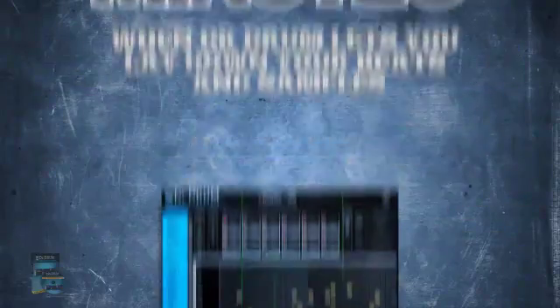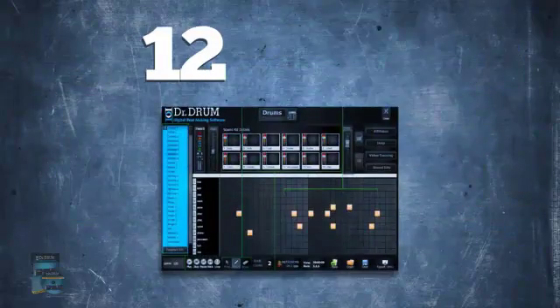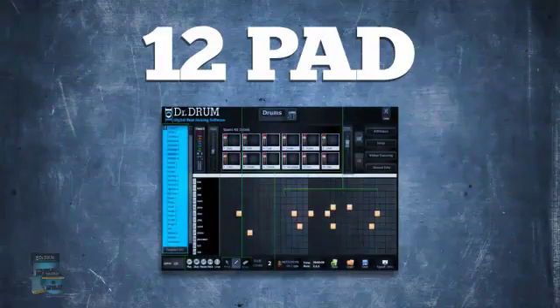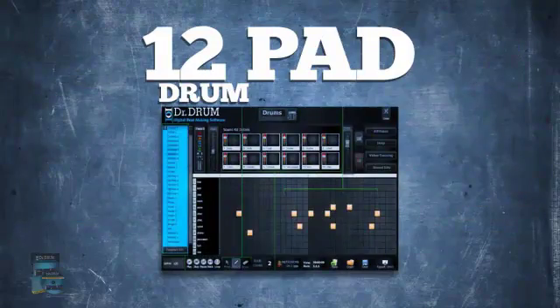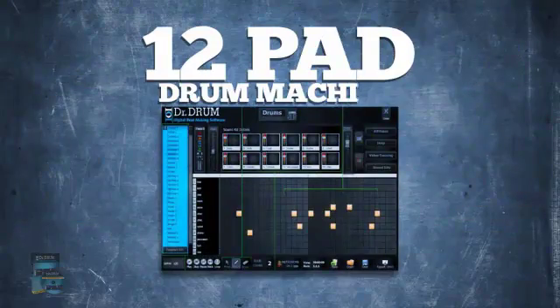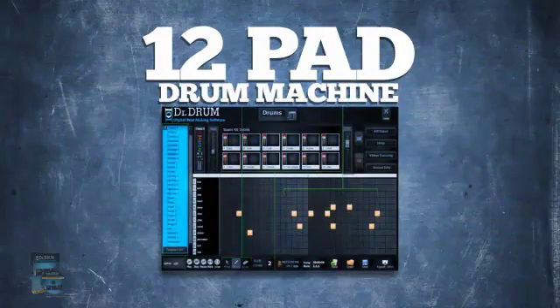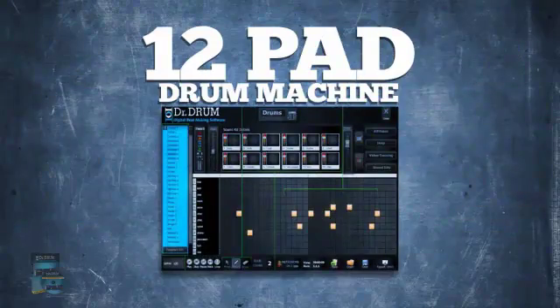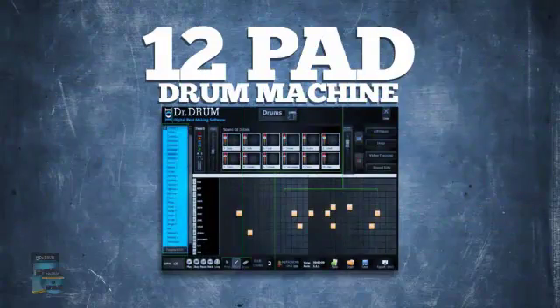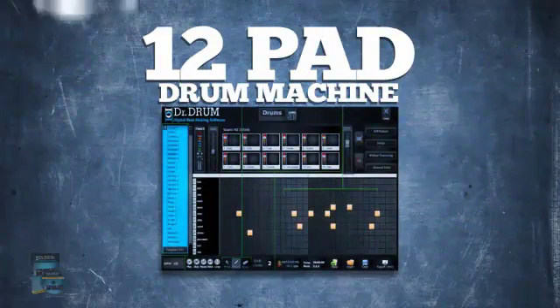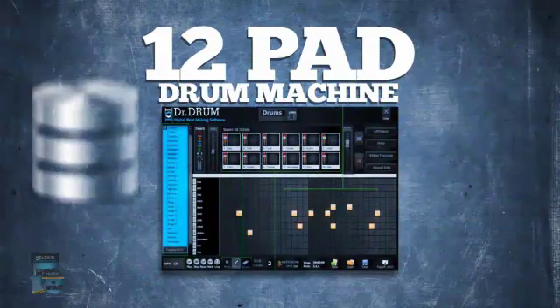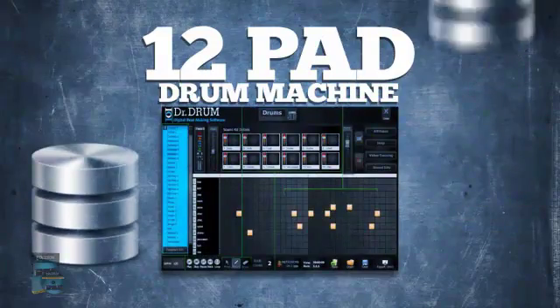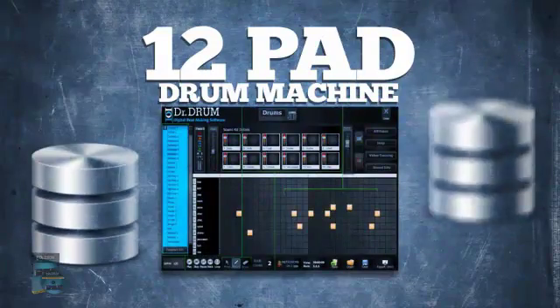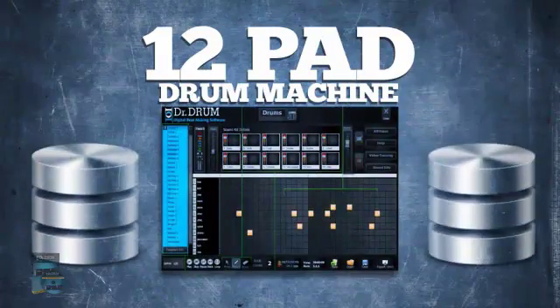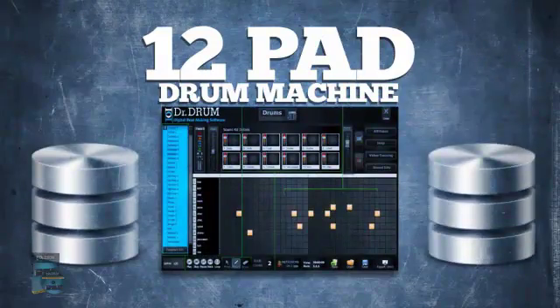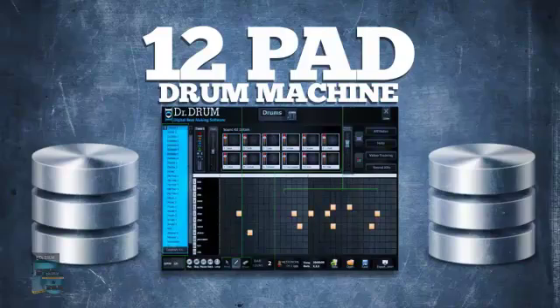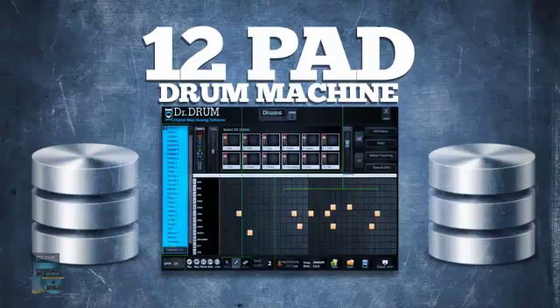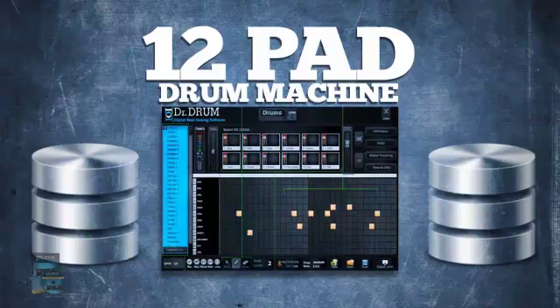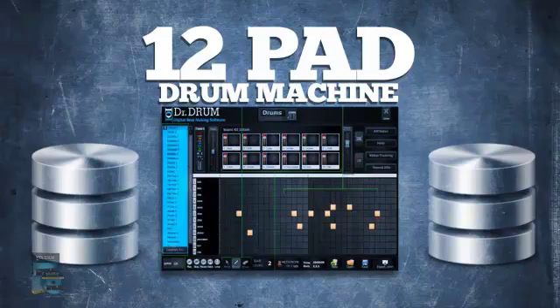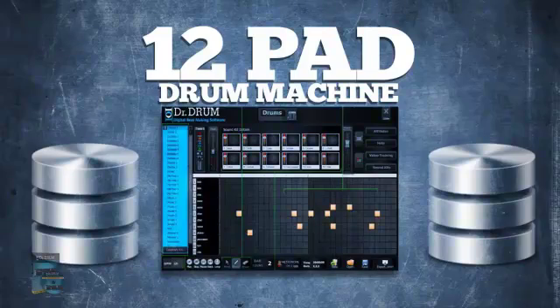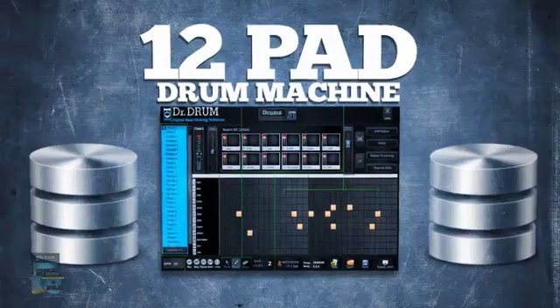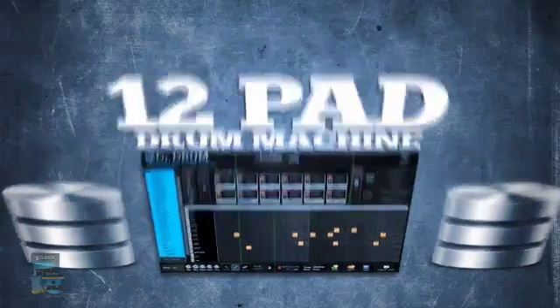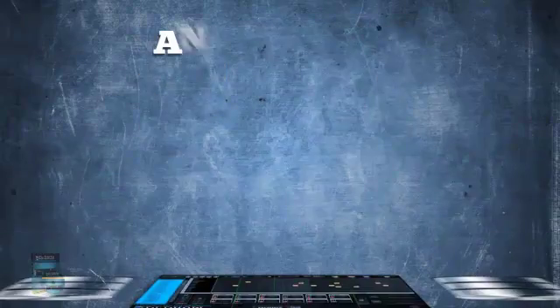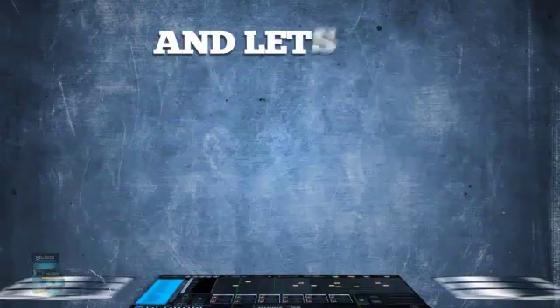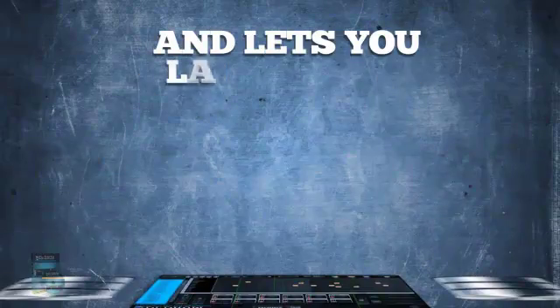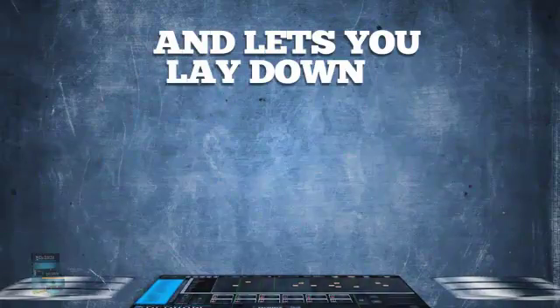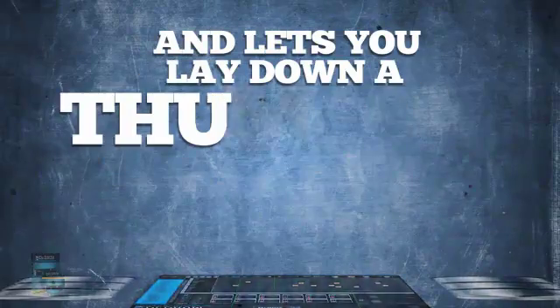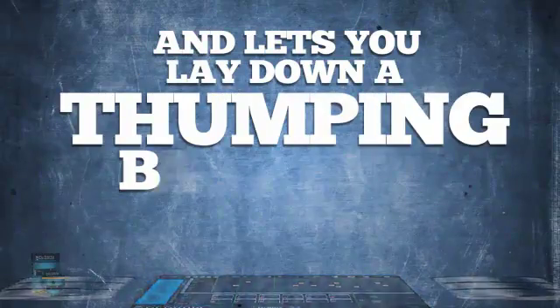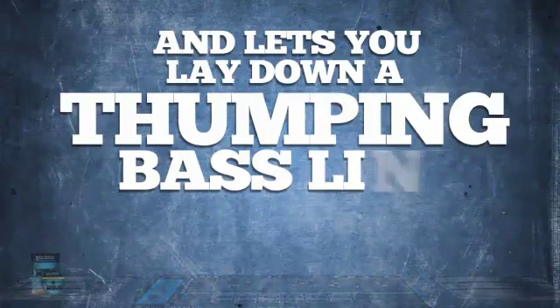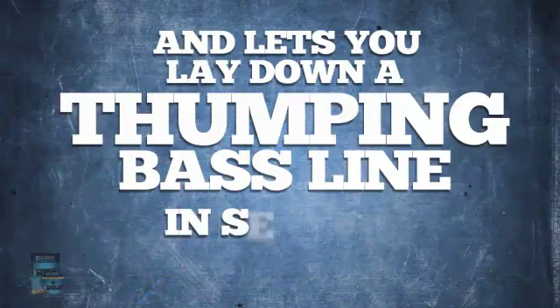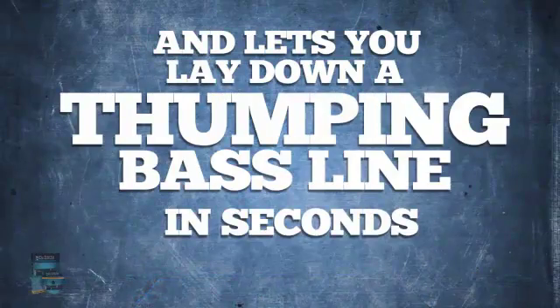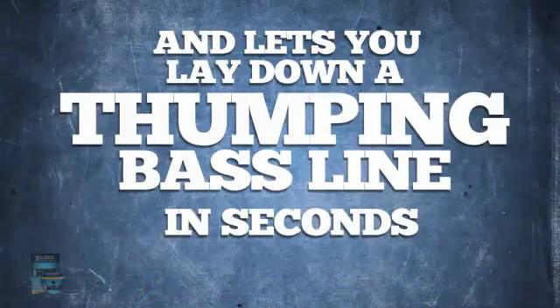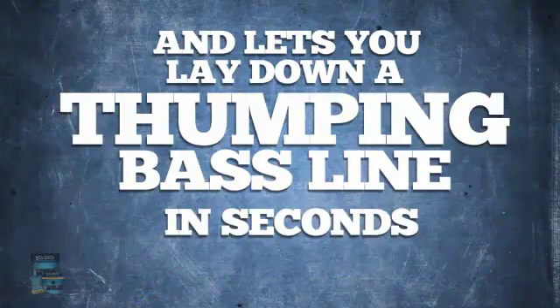Our 12-pad drum machine comes complete with a huge database of professionally mastered sounds and lets you lay down a thumping bass line in seconds.